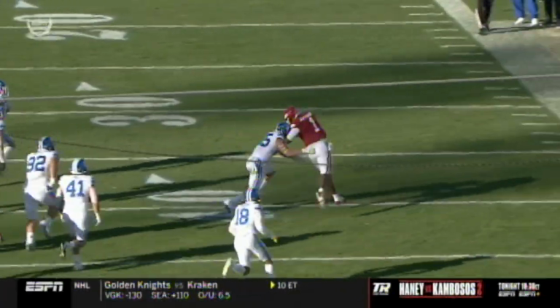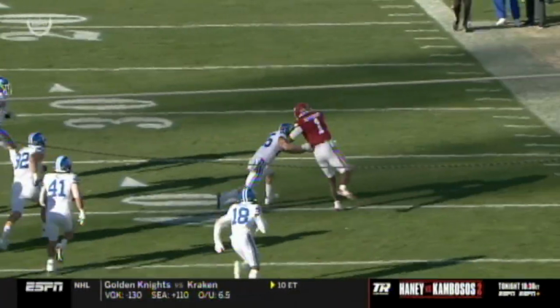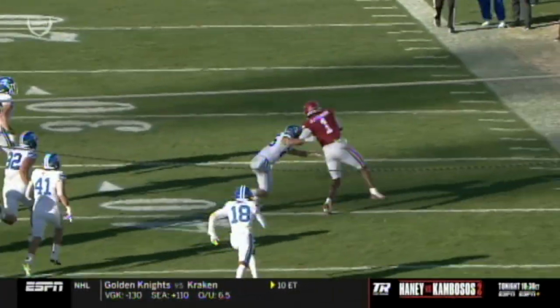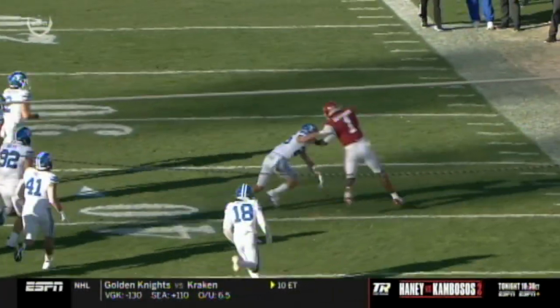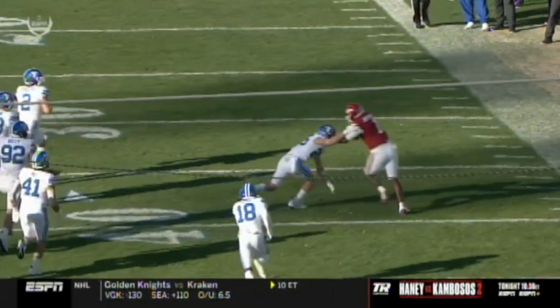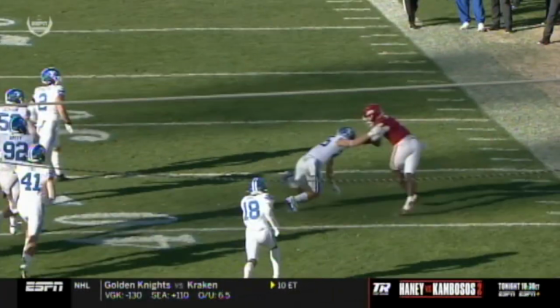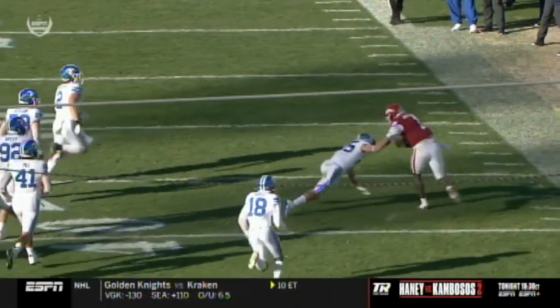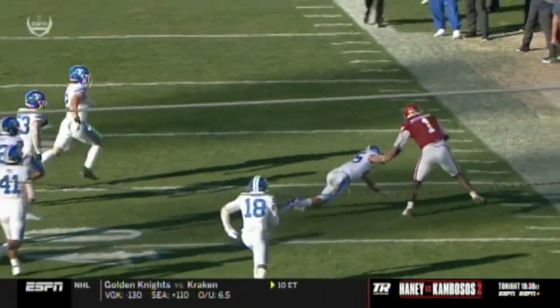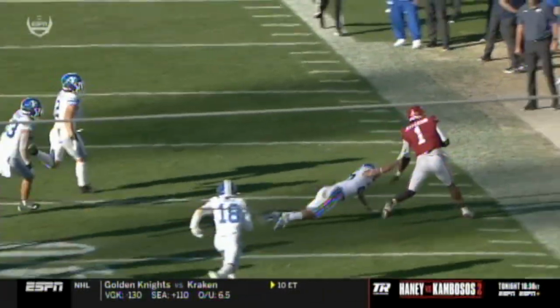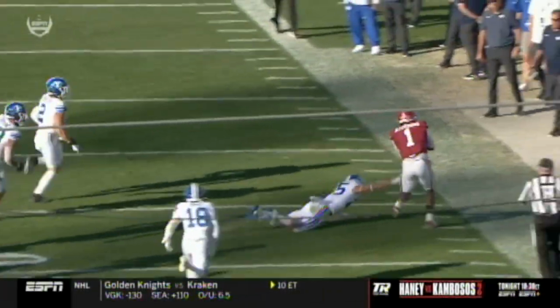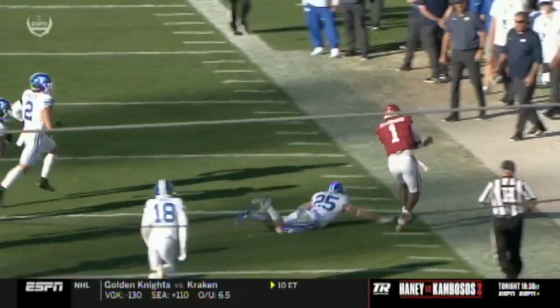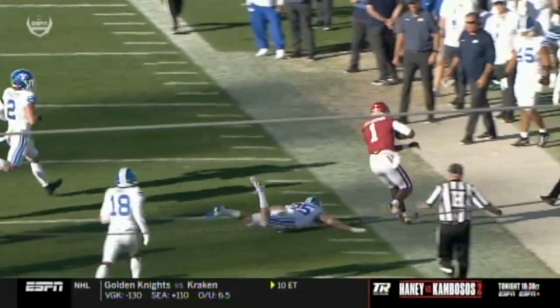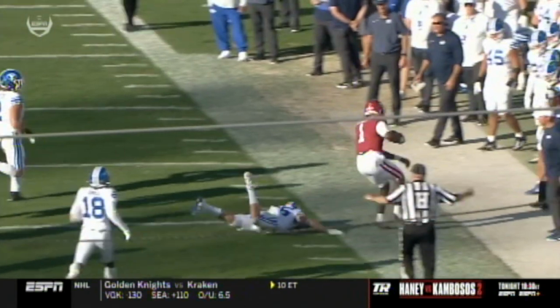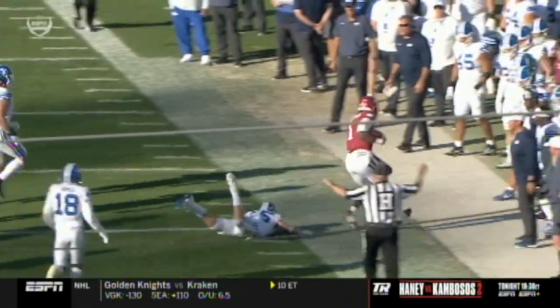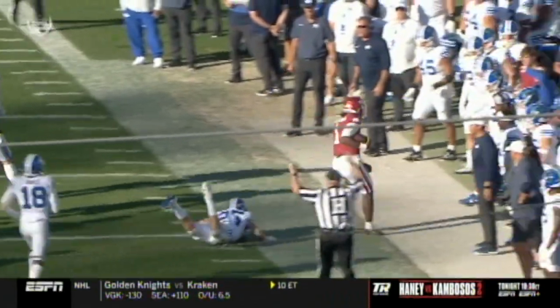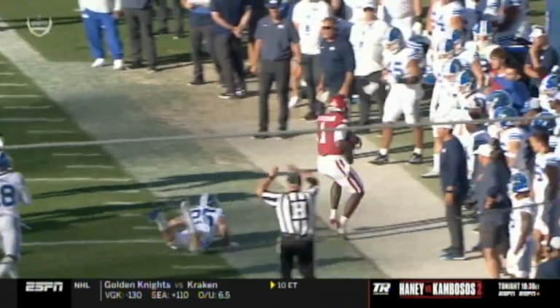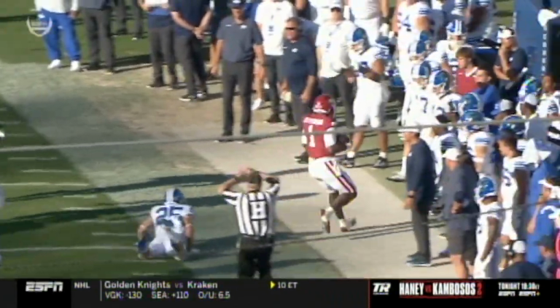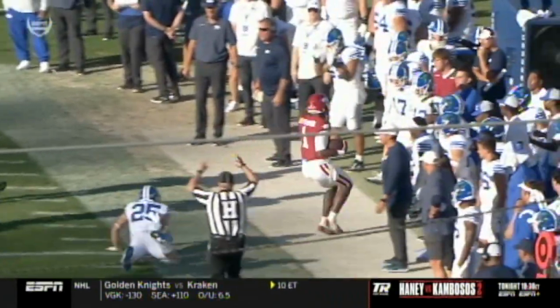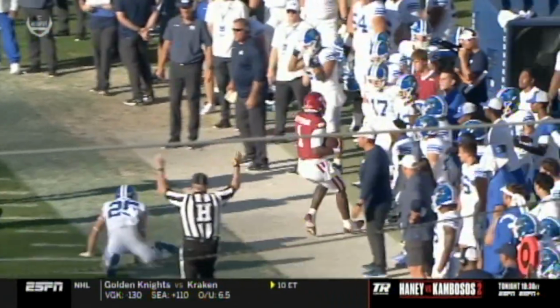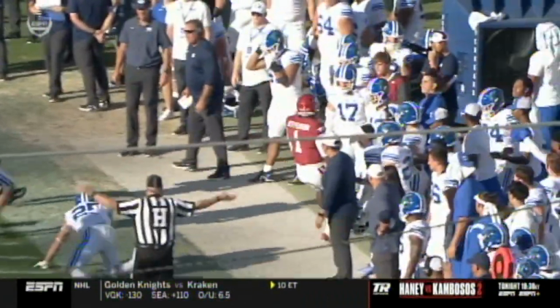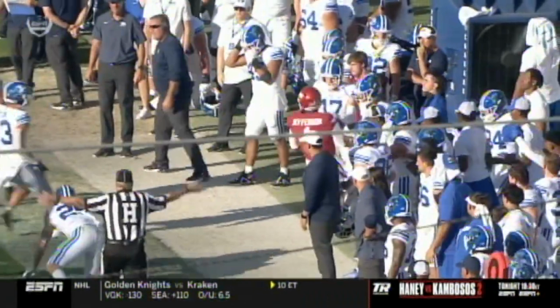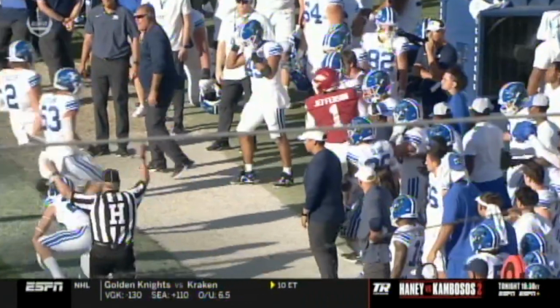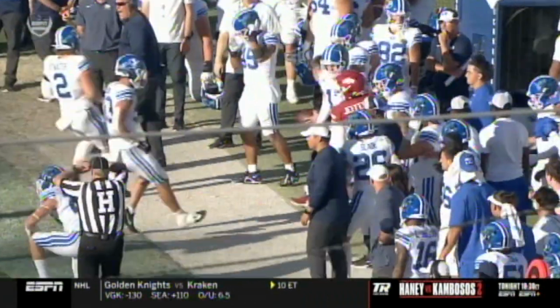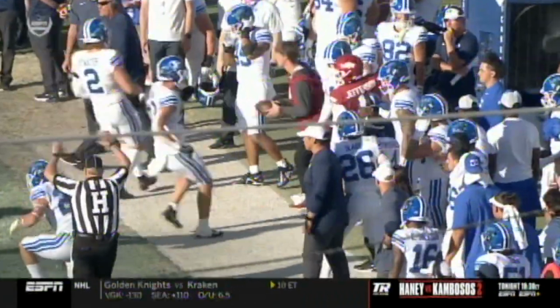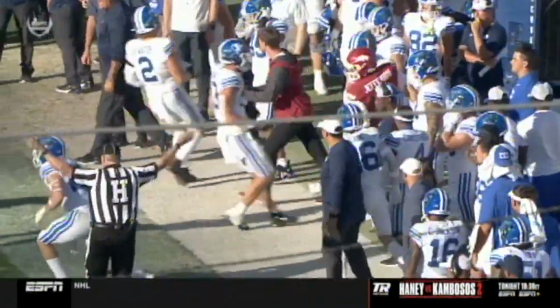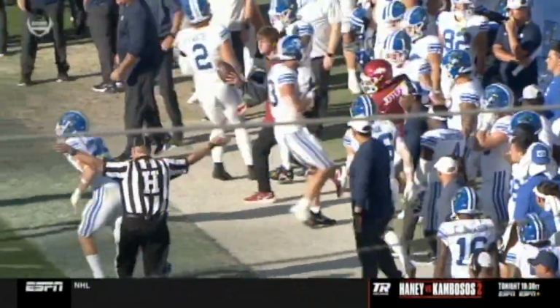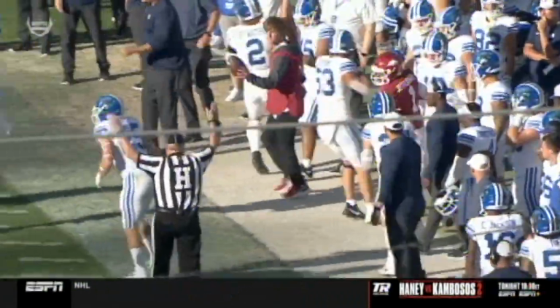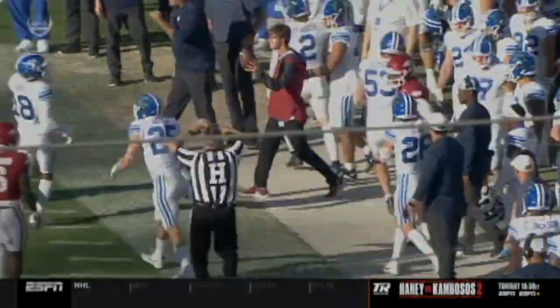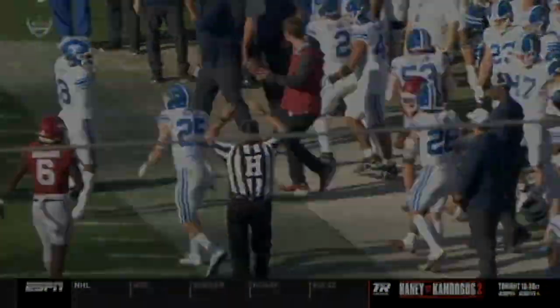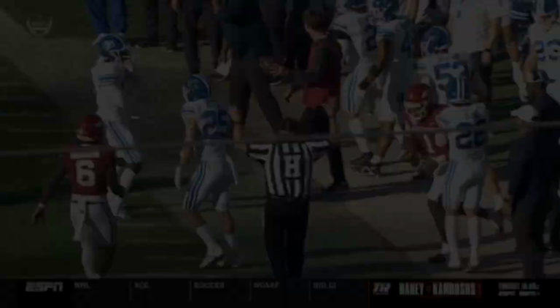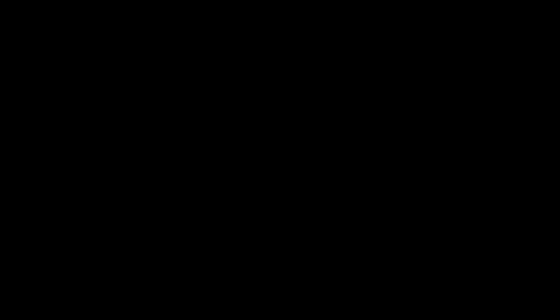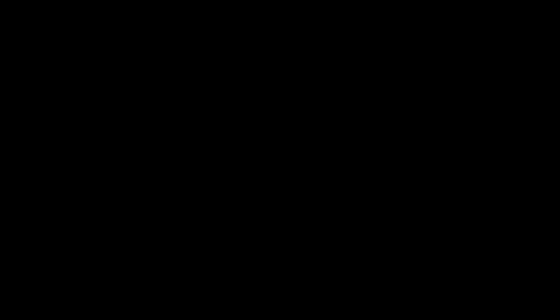And that defender — no match for K.J. Jefferson. That's child's play there.